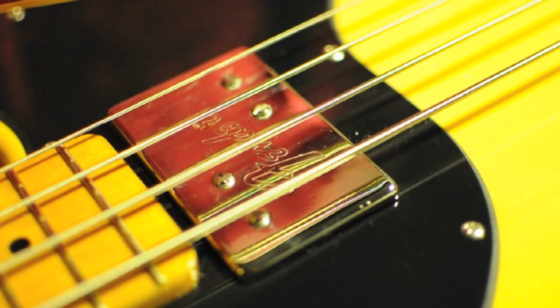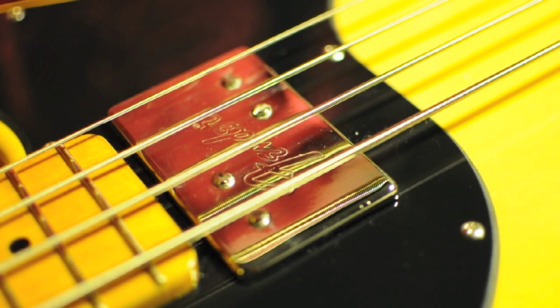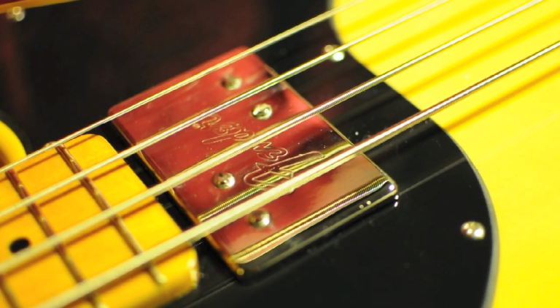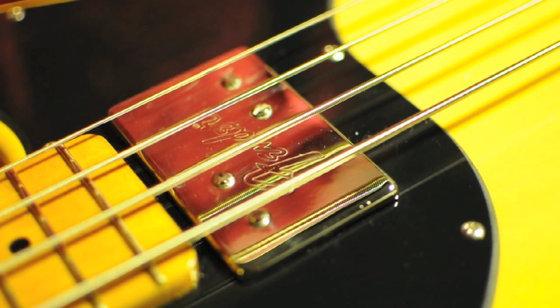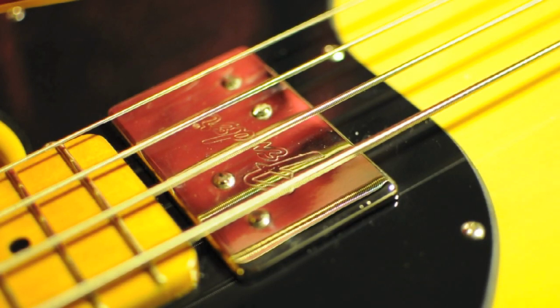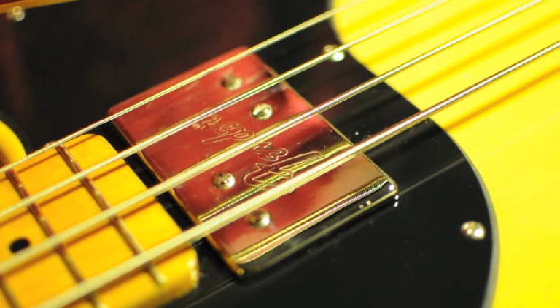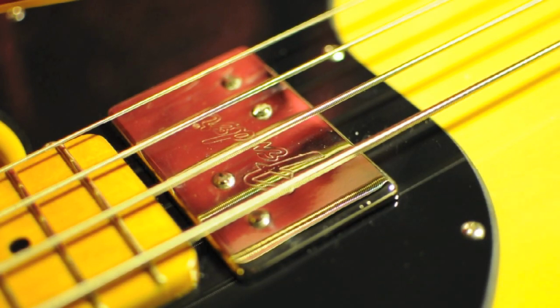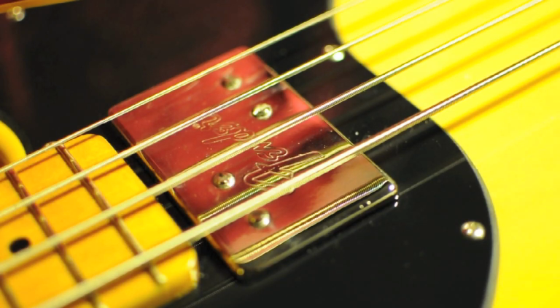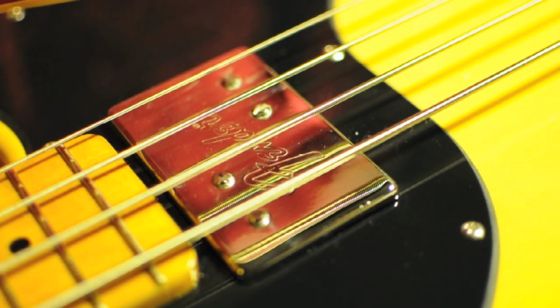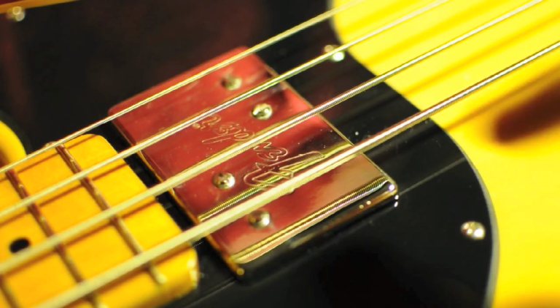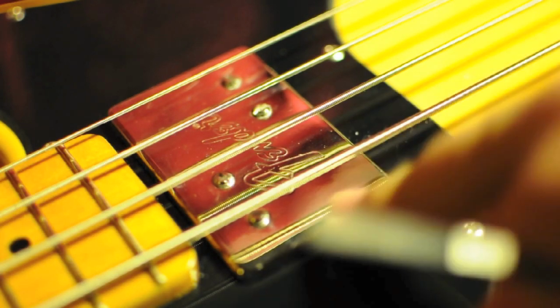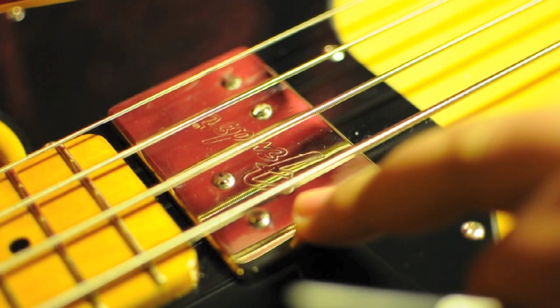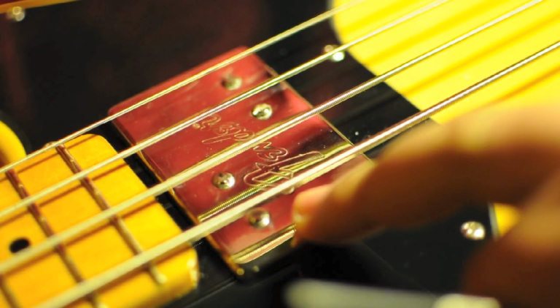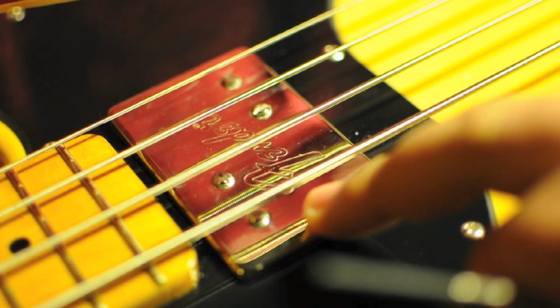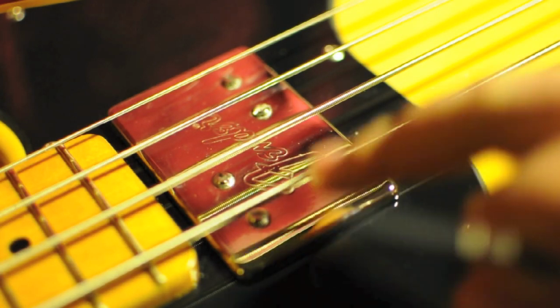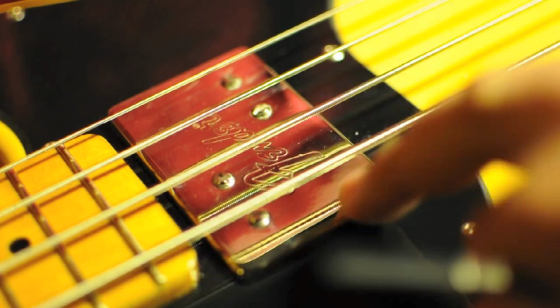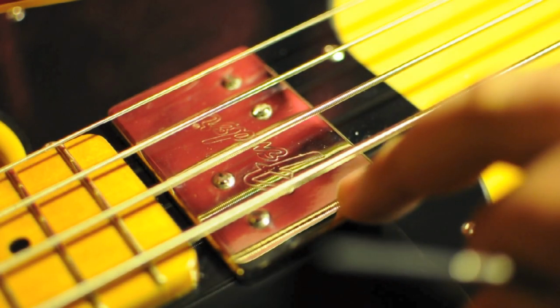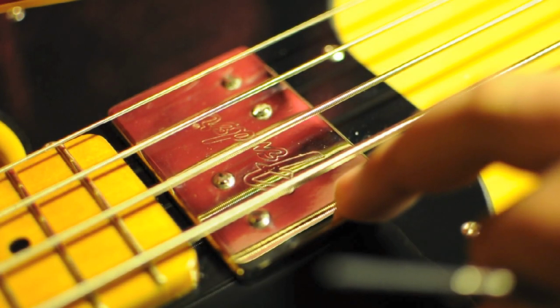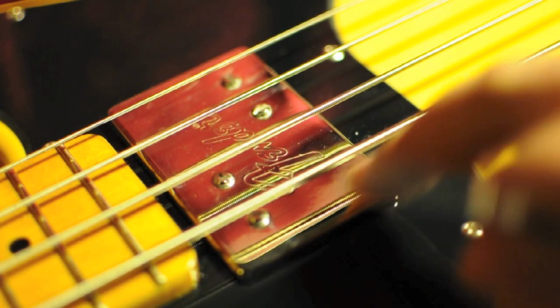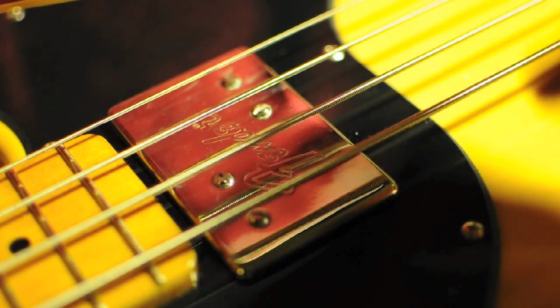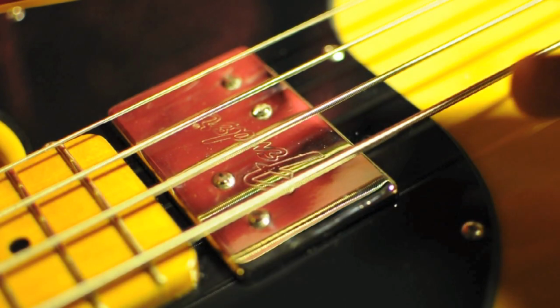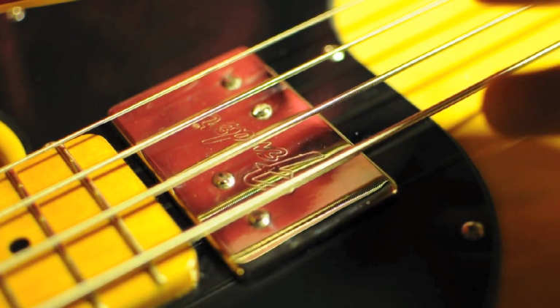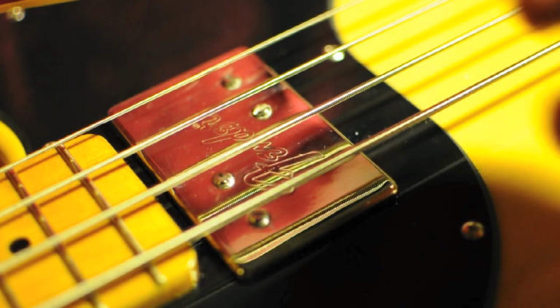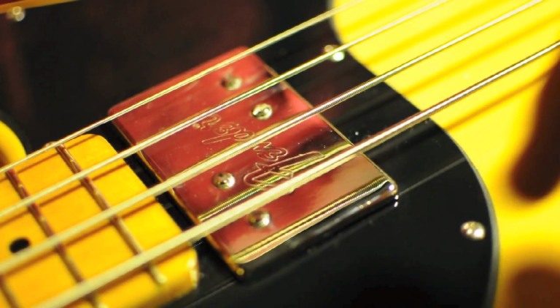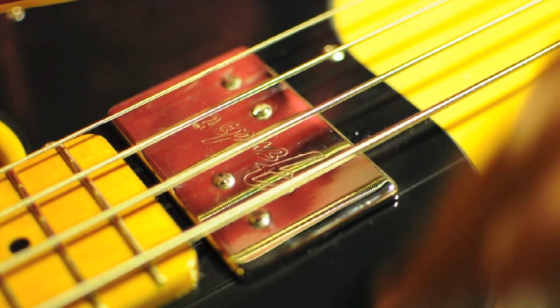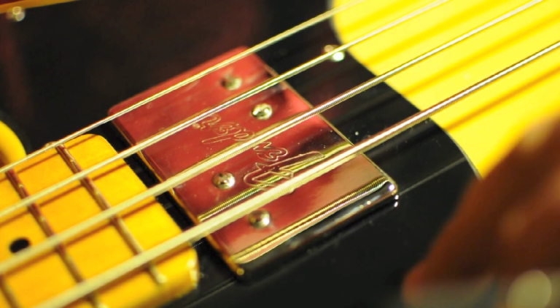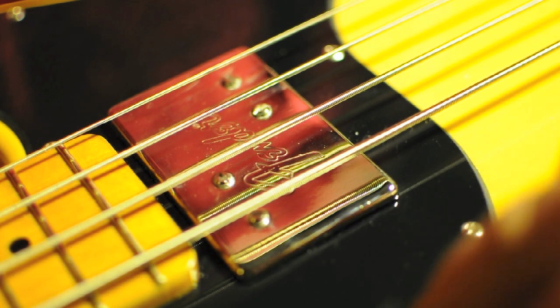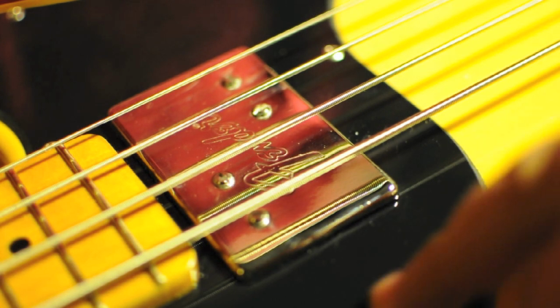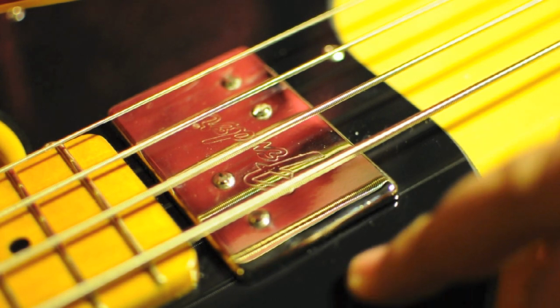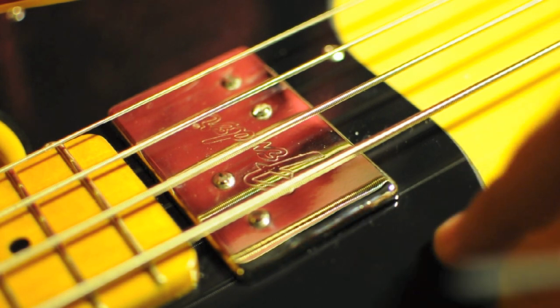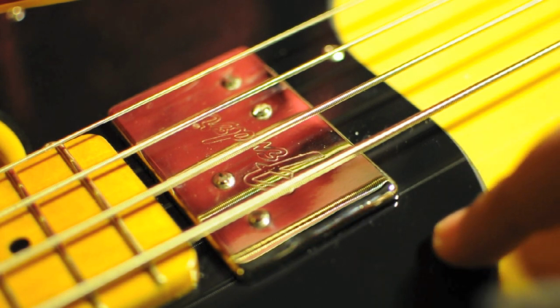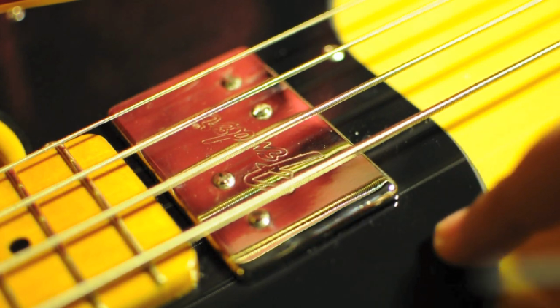Hey Bayes players, so today I'm just going to show you how to raise these pickups and it's quite easy - you don't have to take this pickguard off at all.